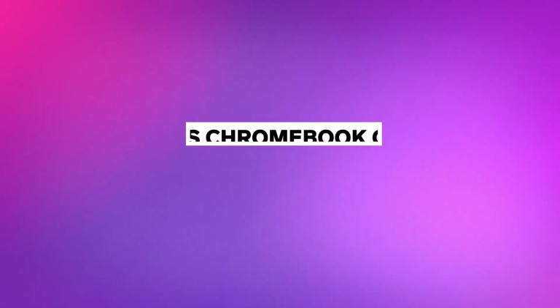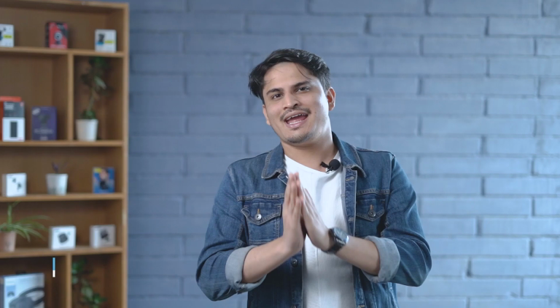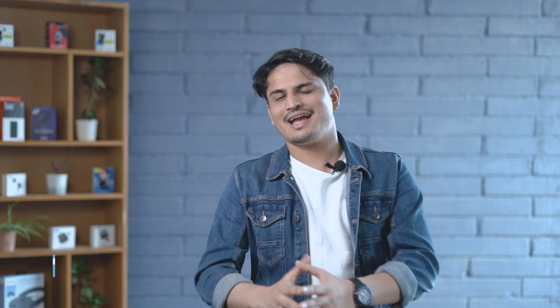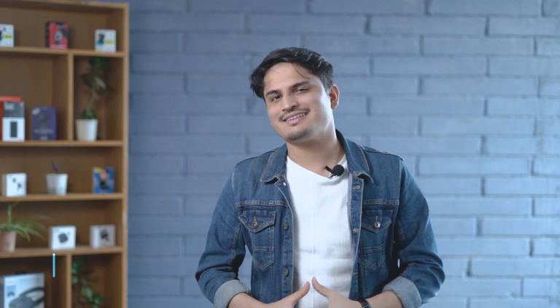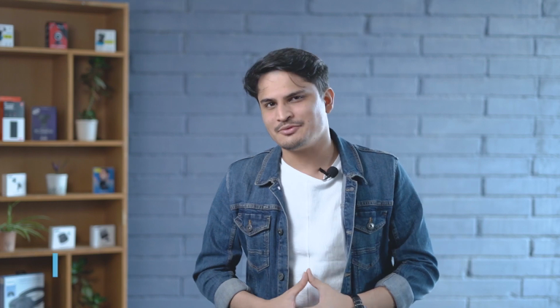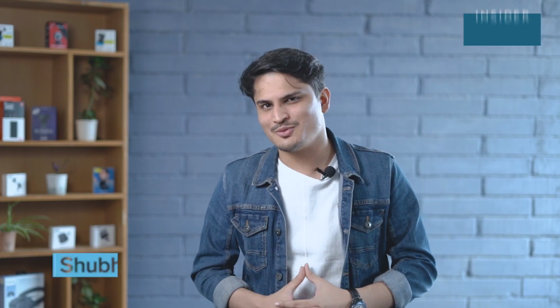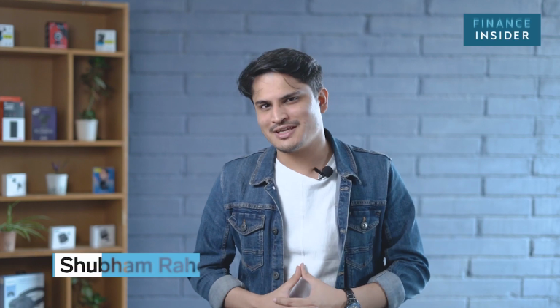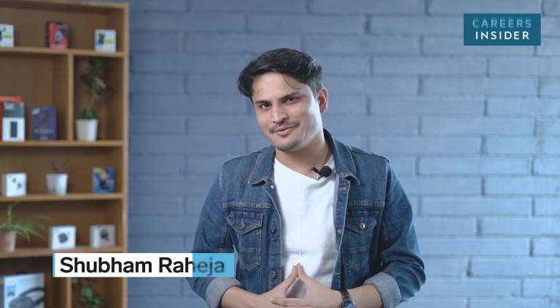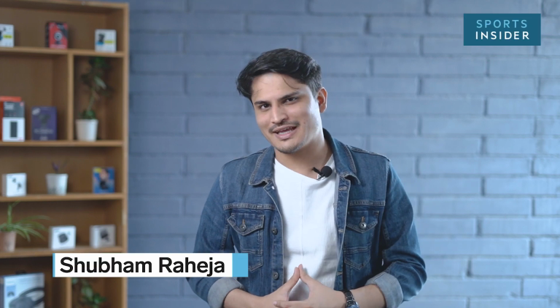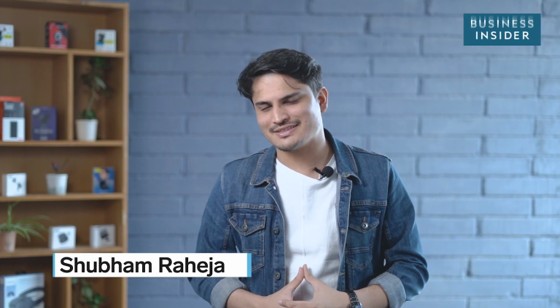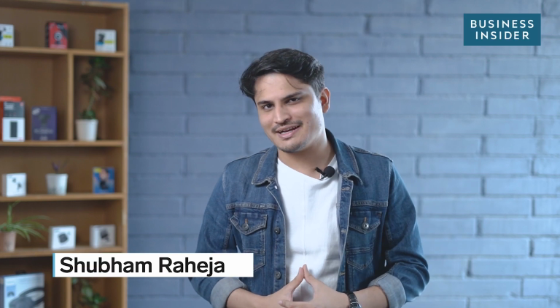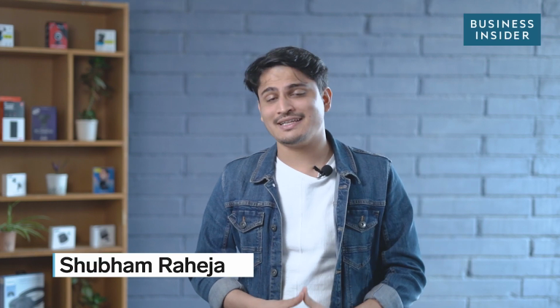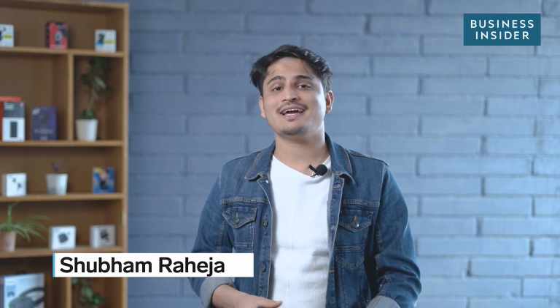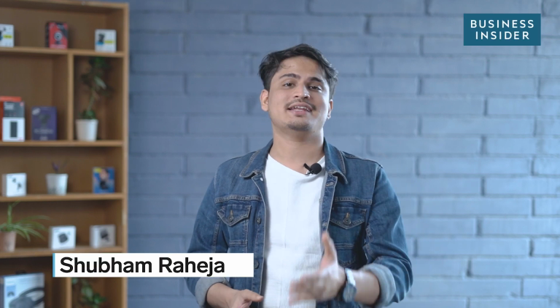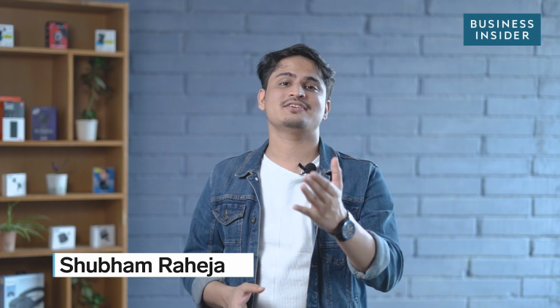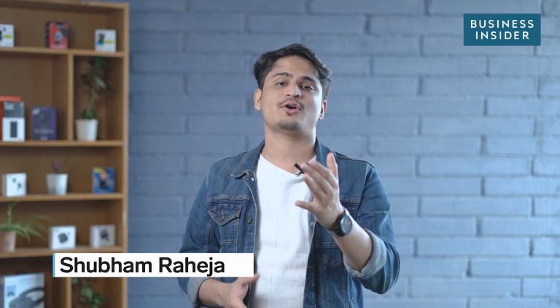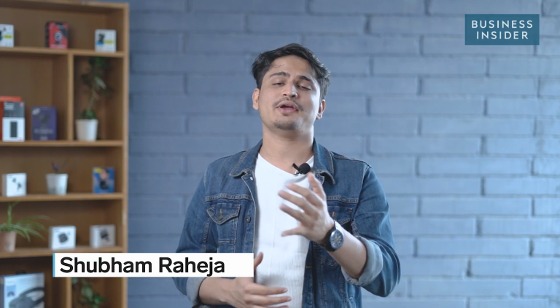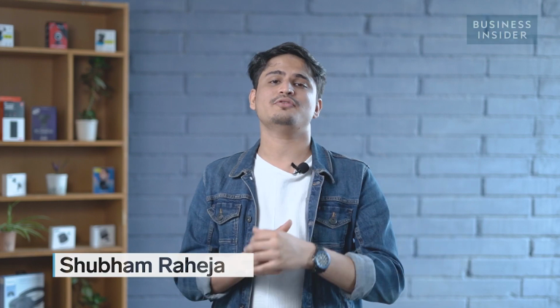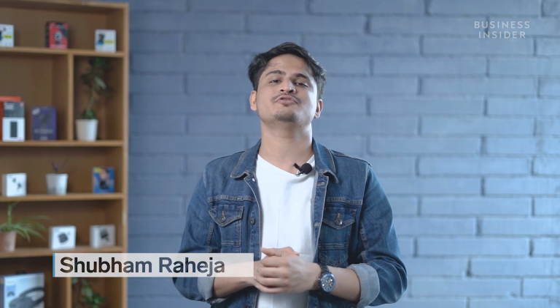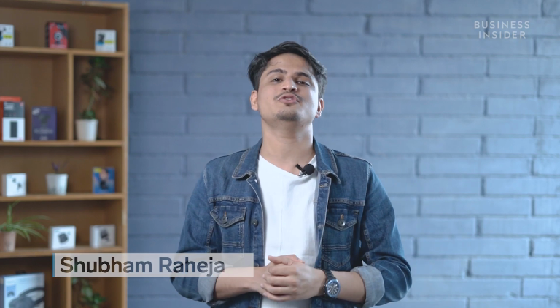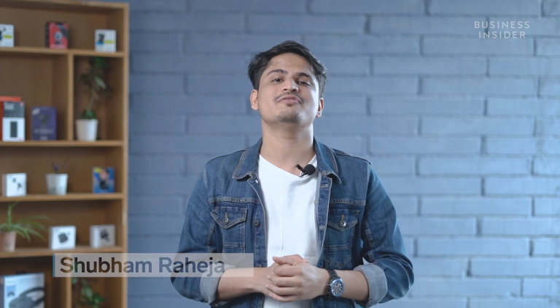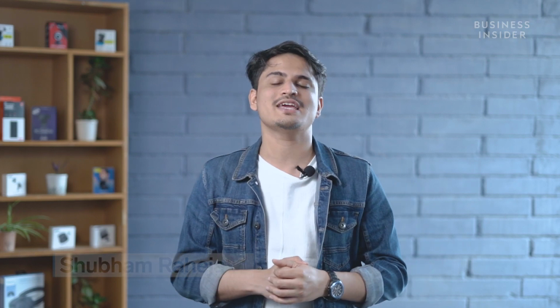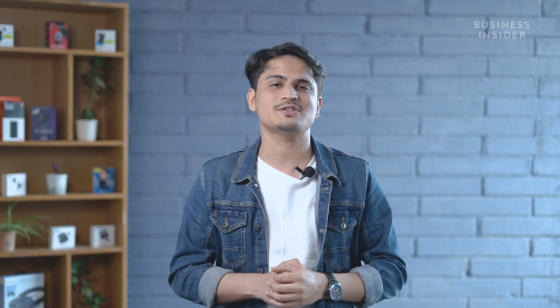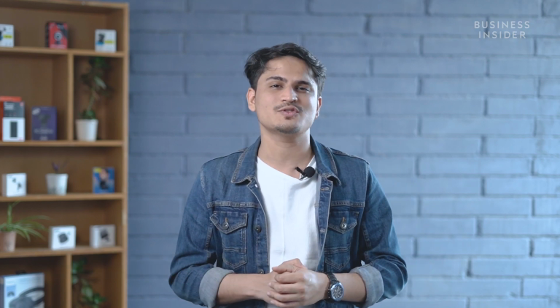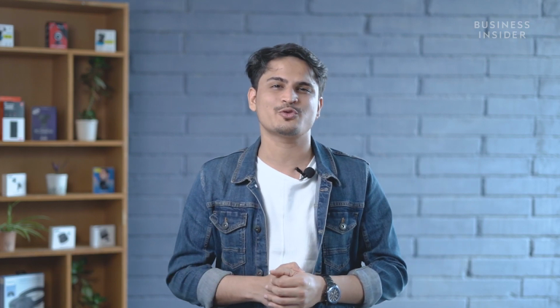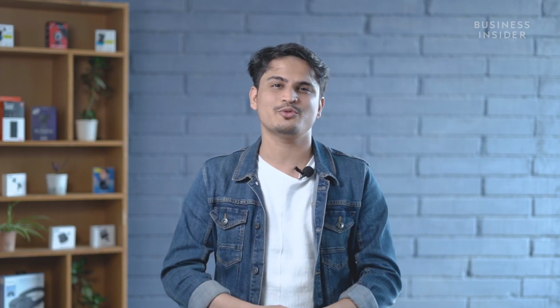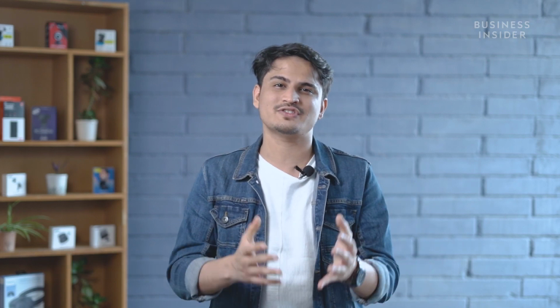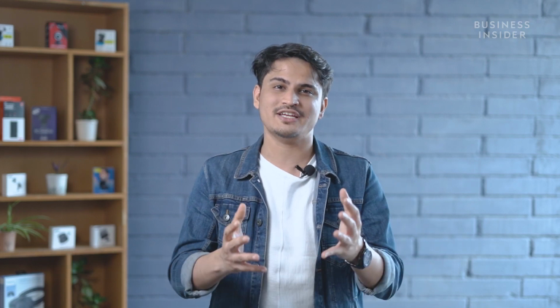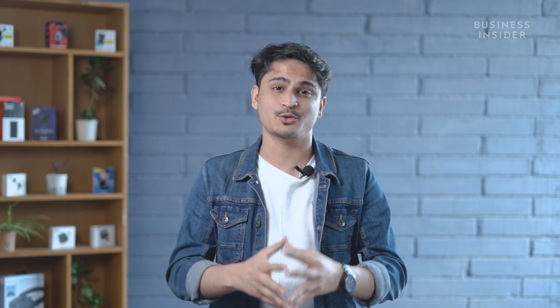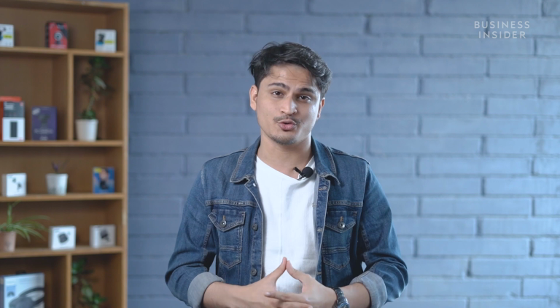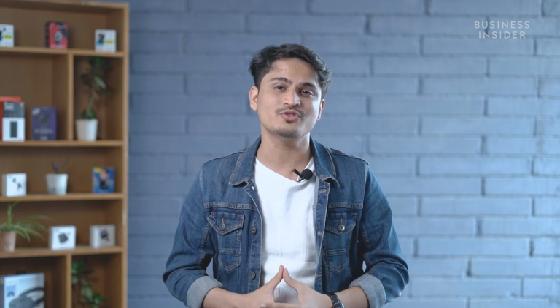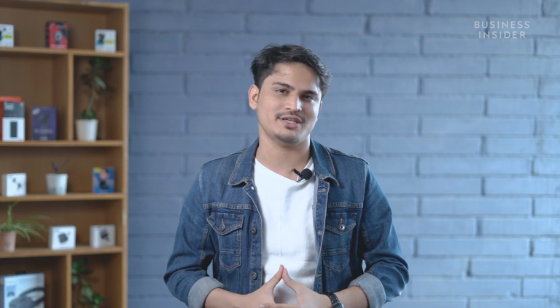Hey guys, I'm Shomraeja from Tech Insider India and here's a quick overview of the ASUS Chromebook C223.